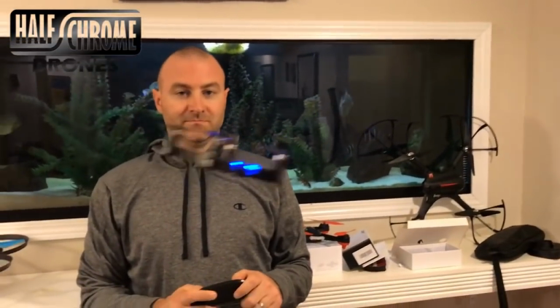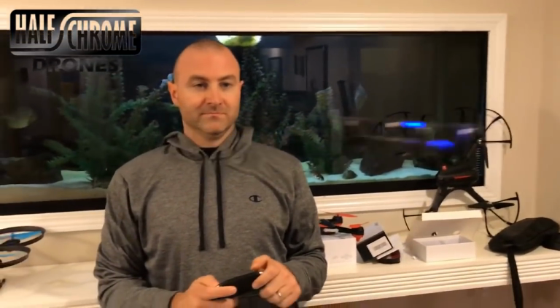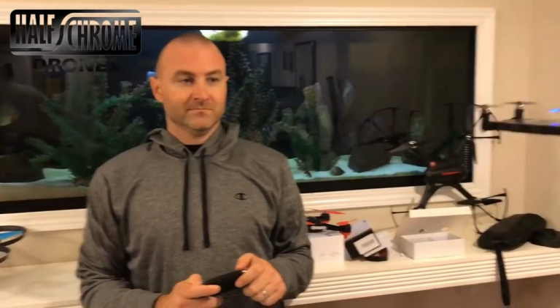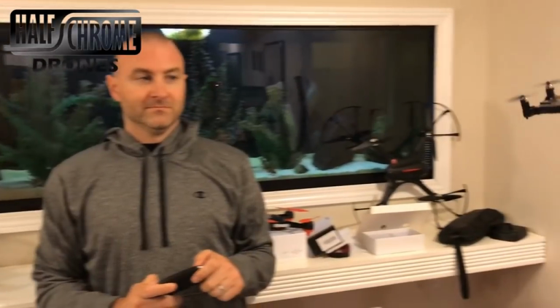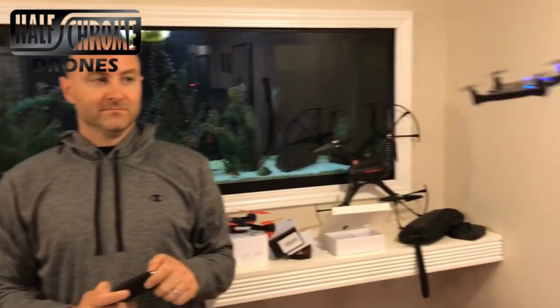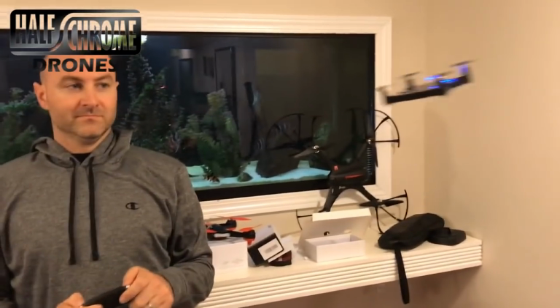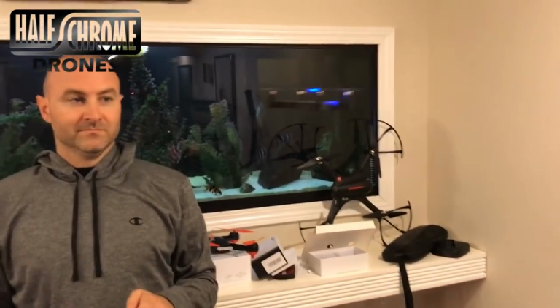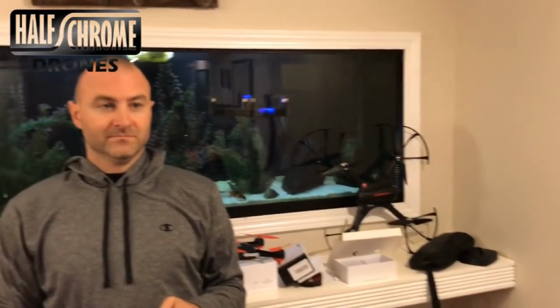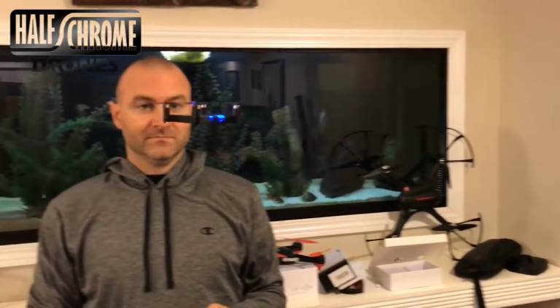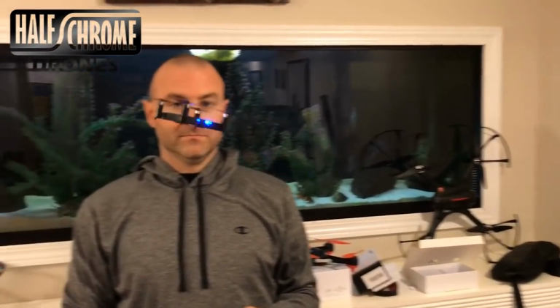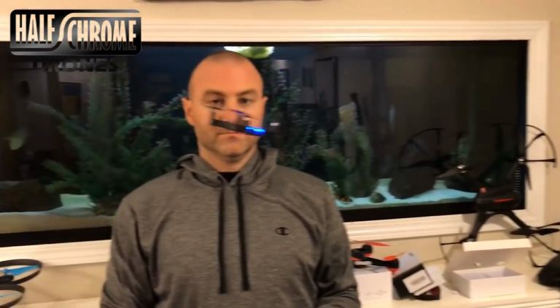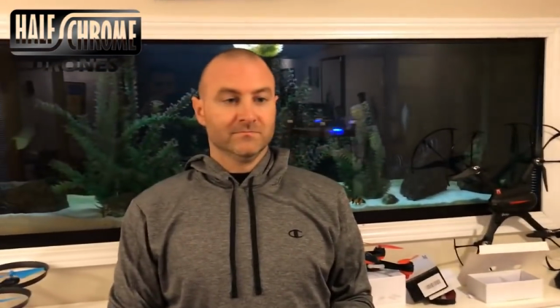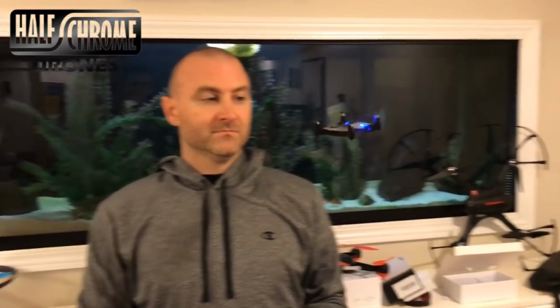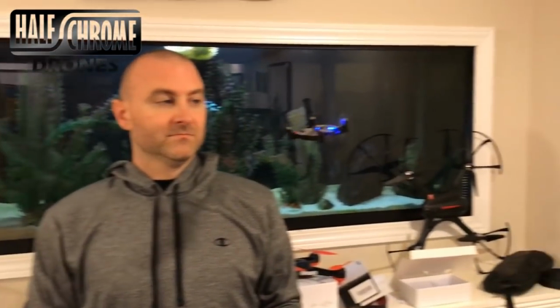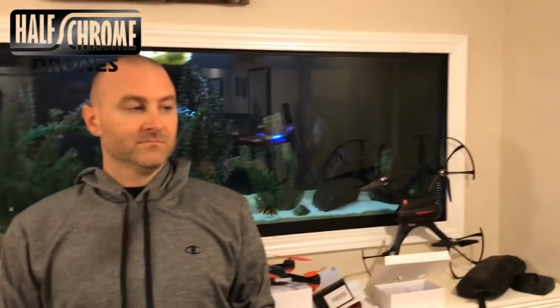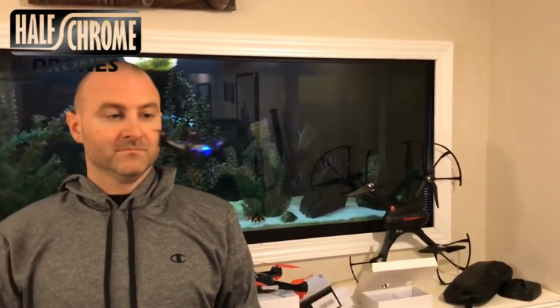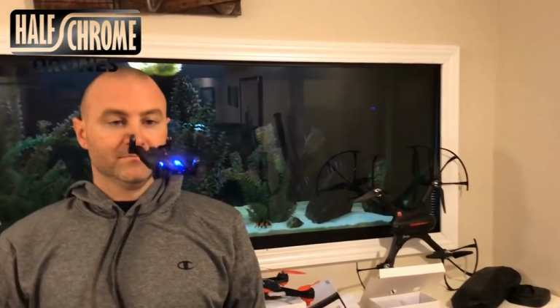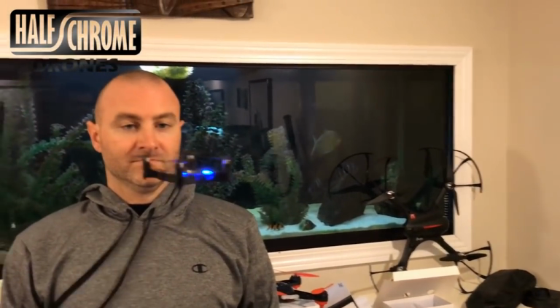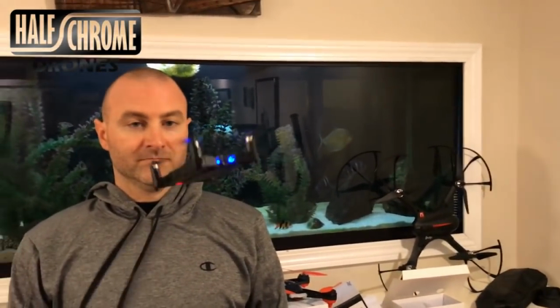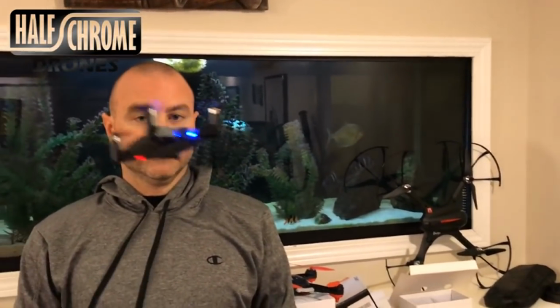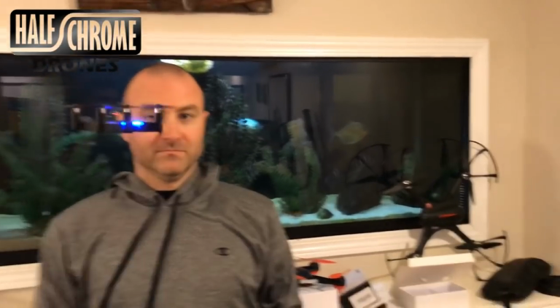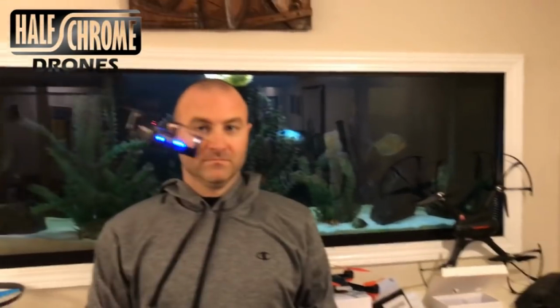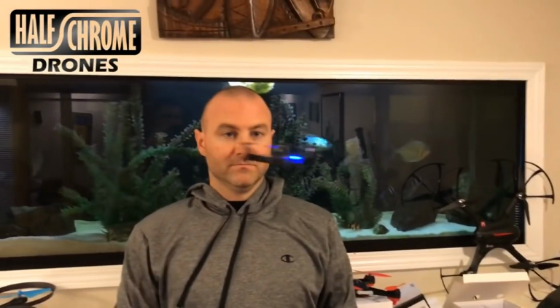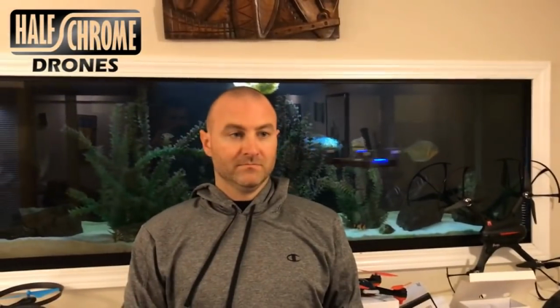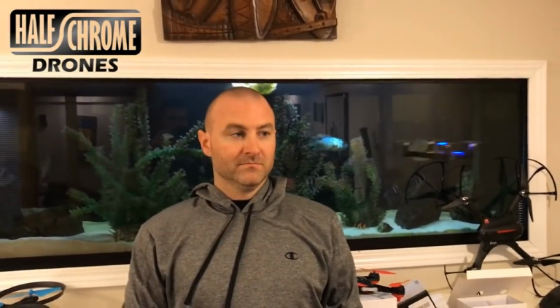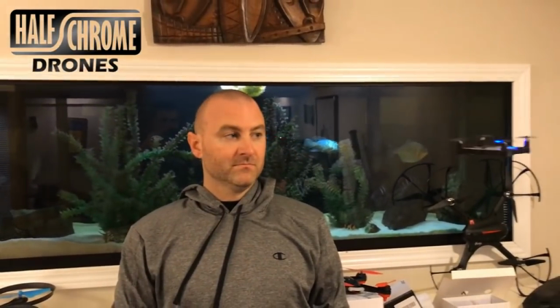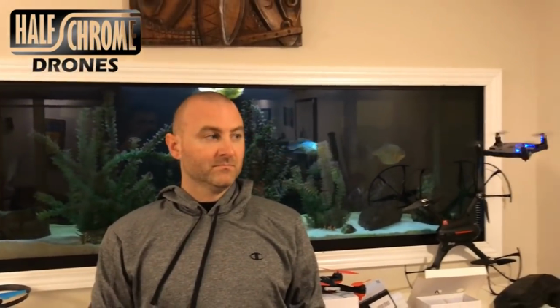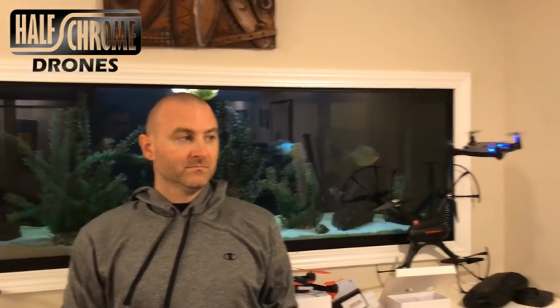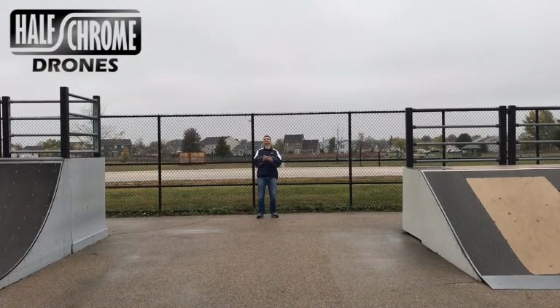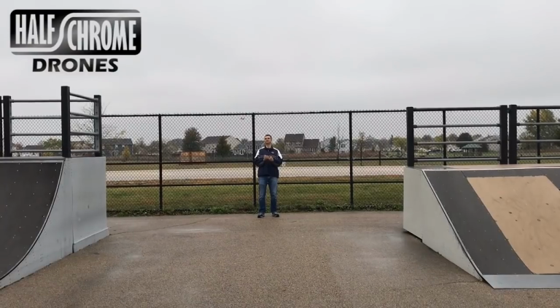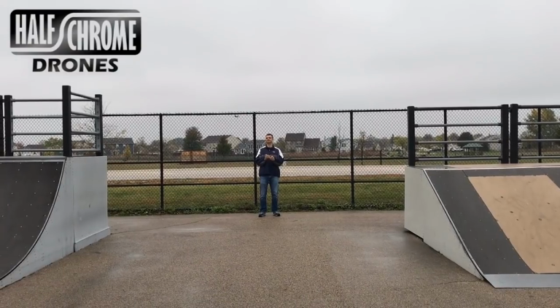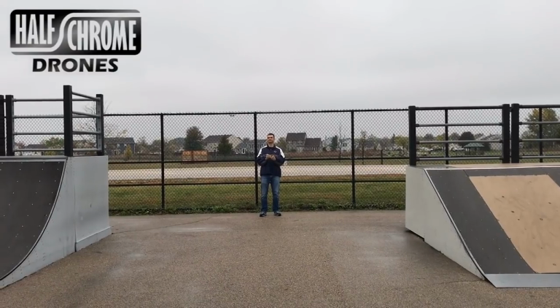Pick one of these guys up. It's under 50 bucks — it's a great investment. Just the engineering on it — fantastic.